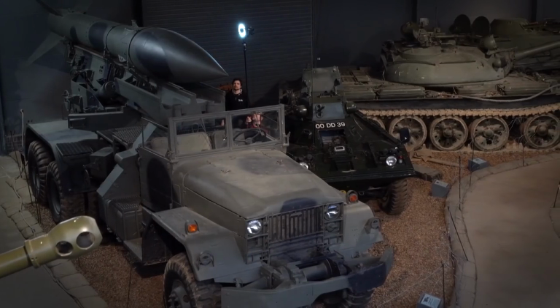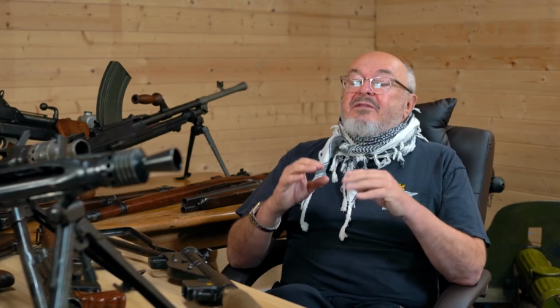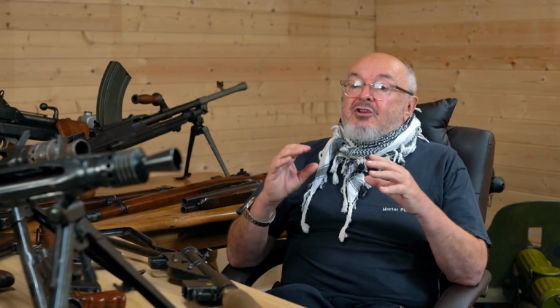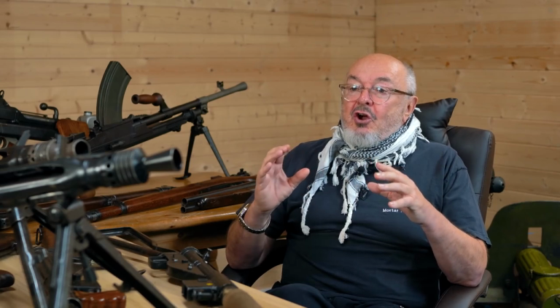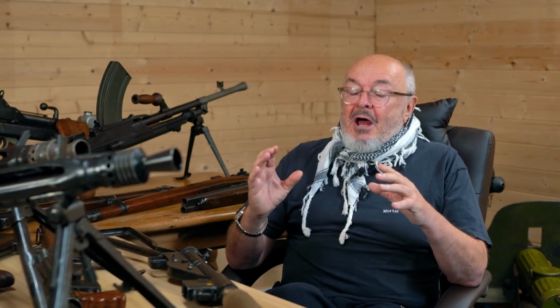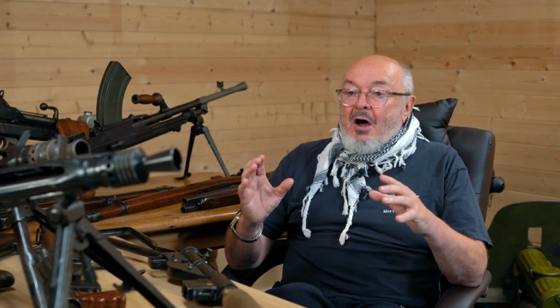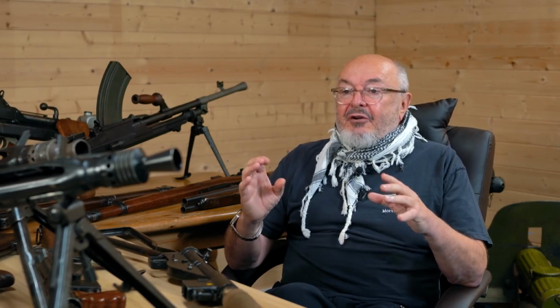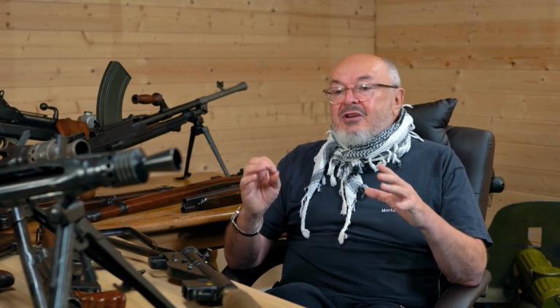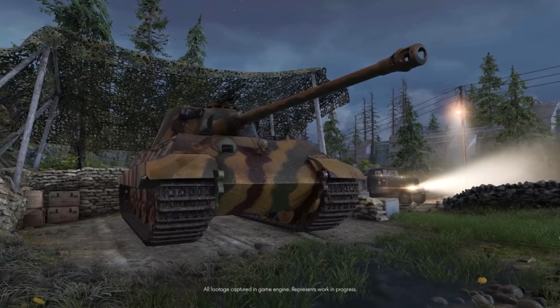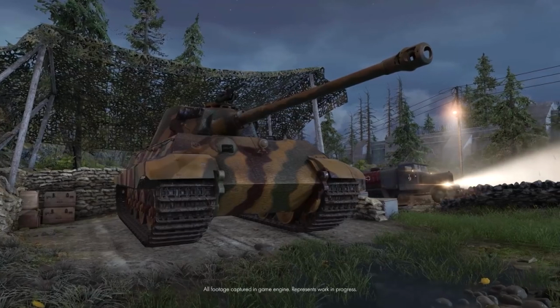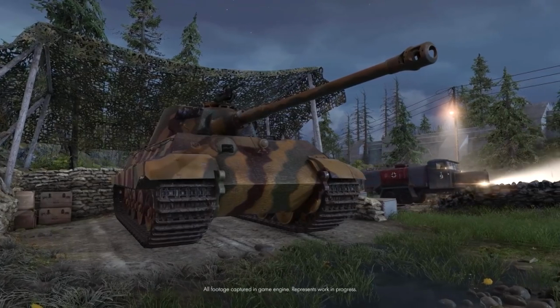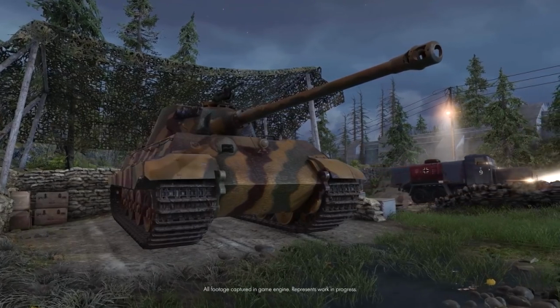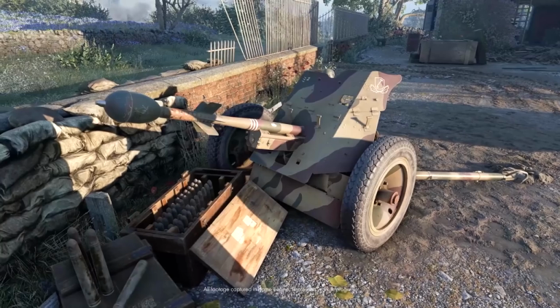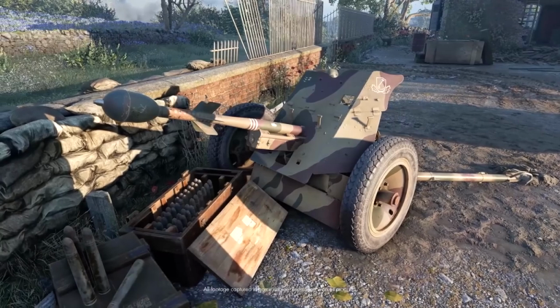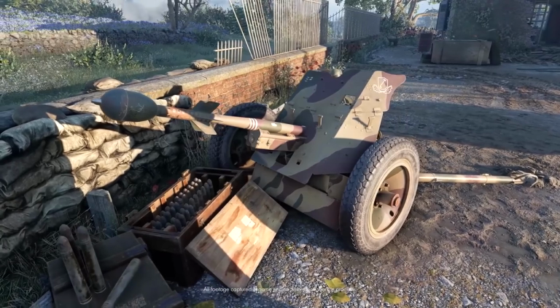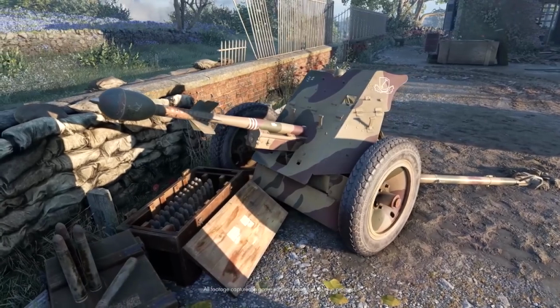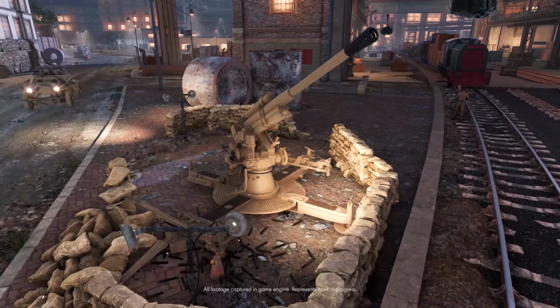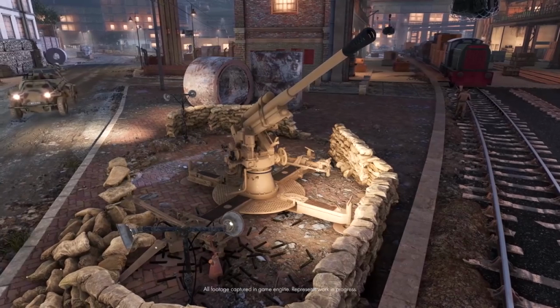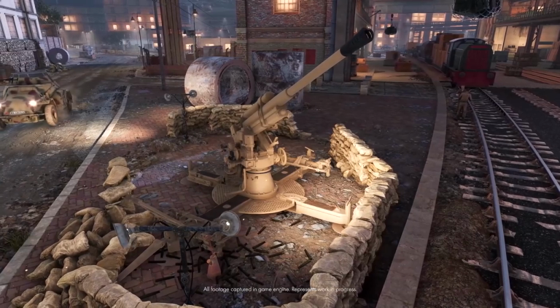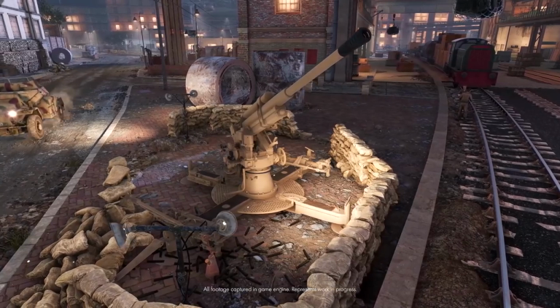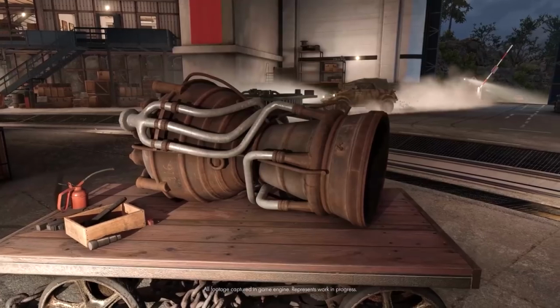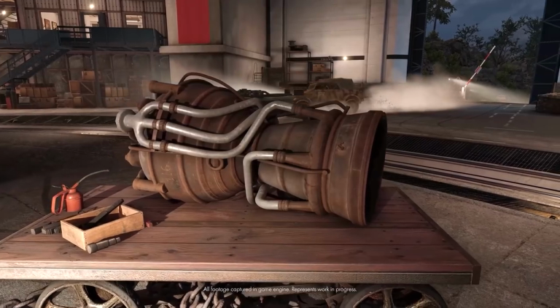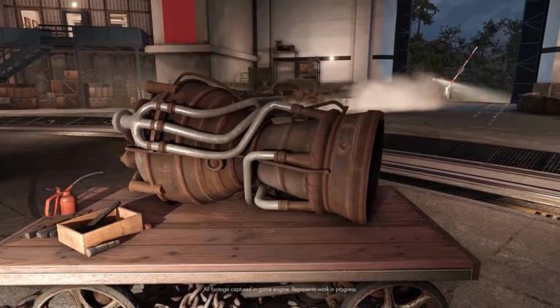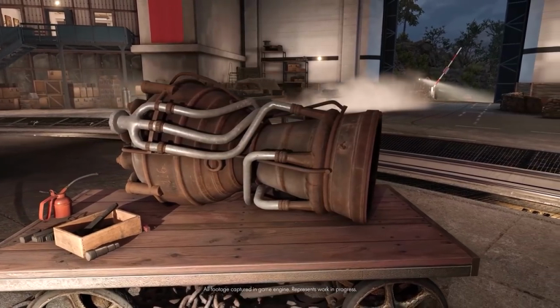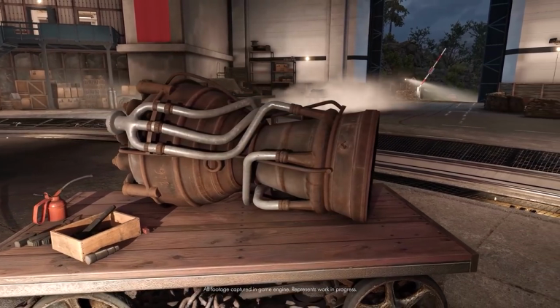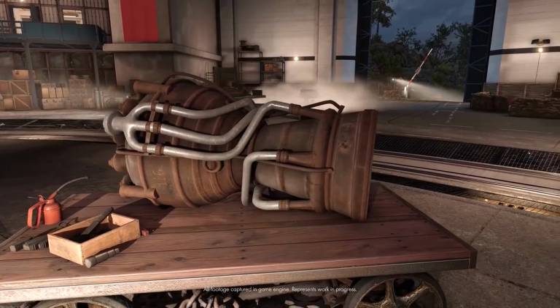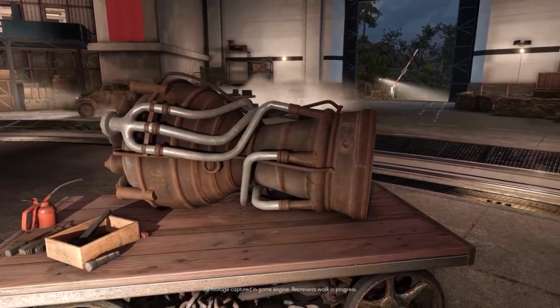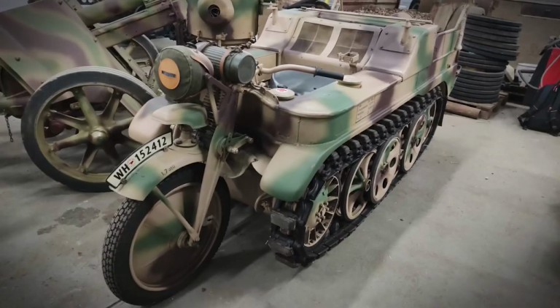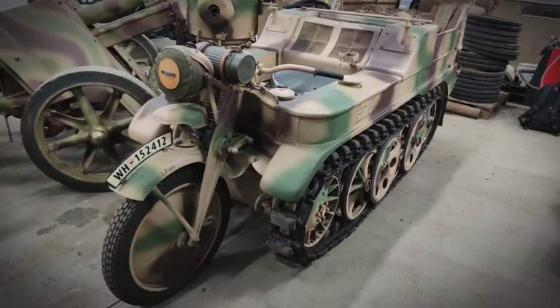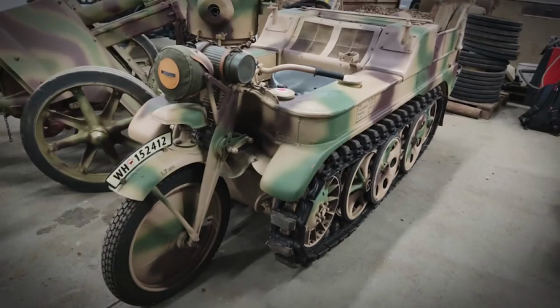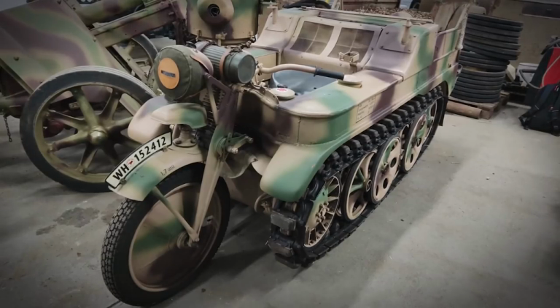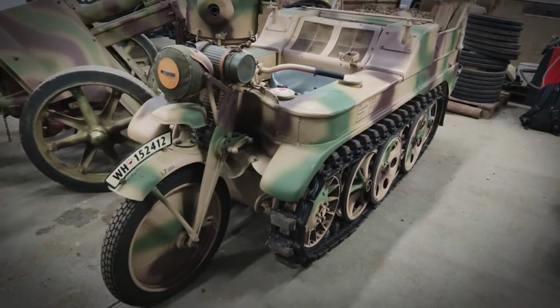We've done German half-tracks, German tanks, all kinds of artillery pieces. The one part we did was a cat and crab.